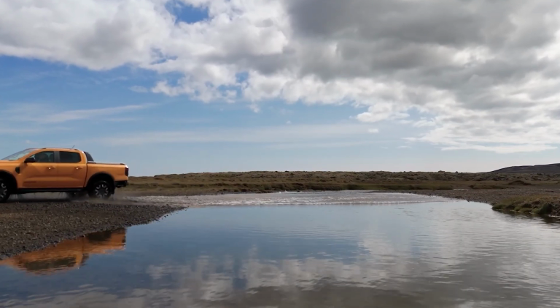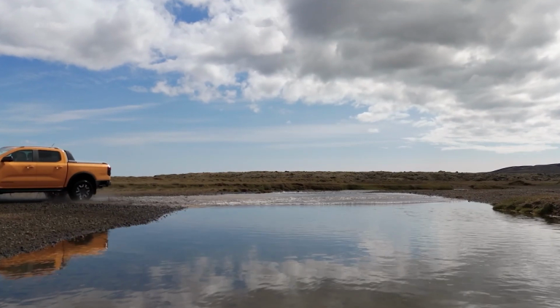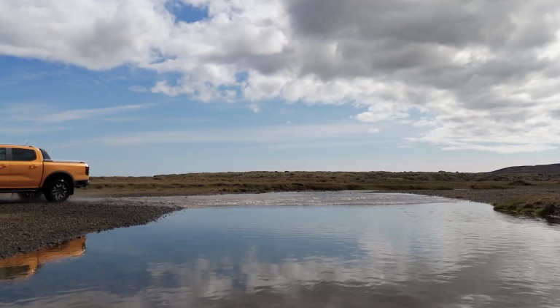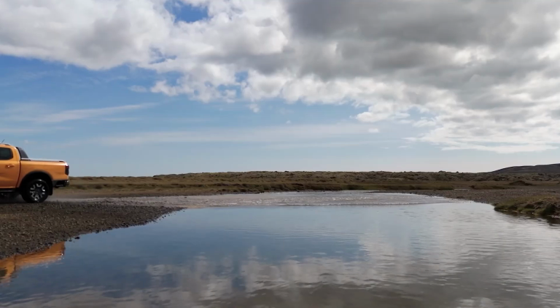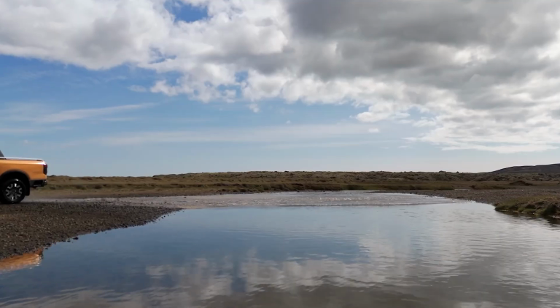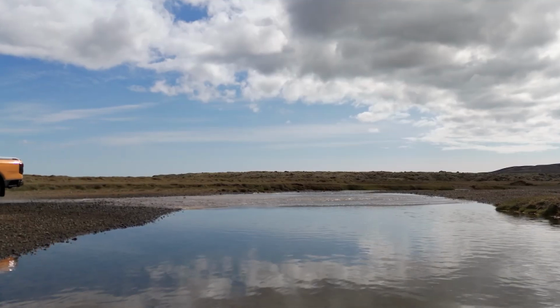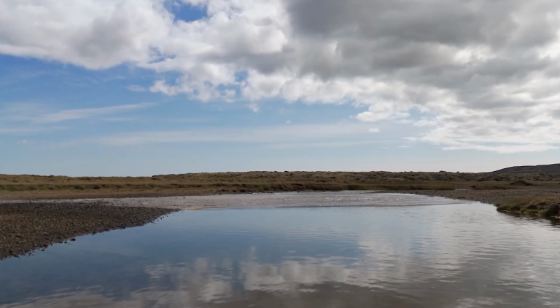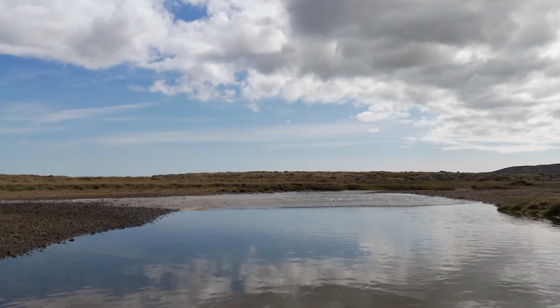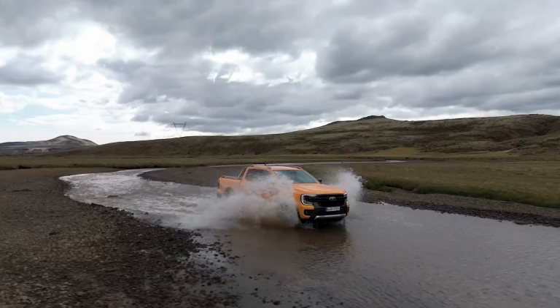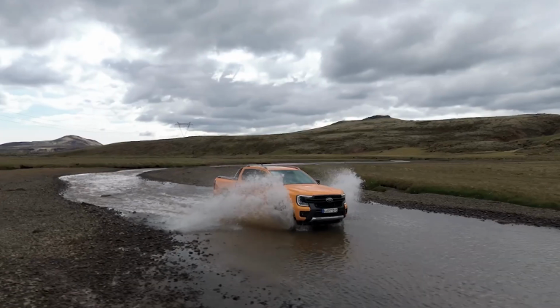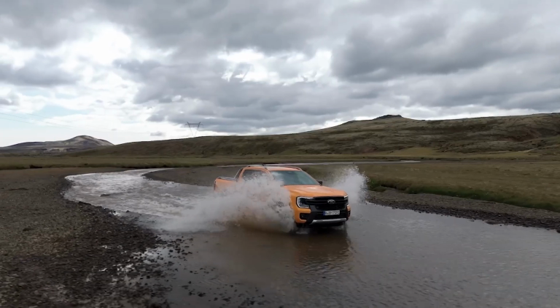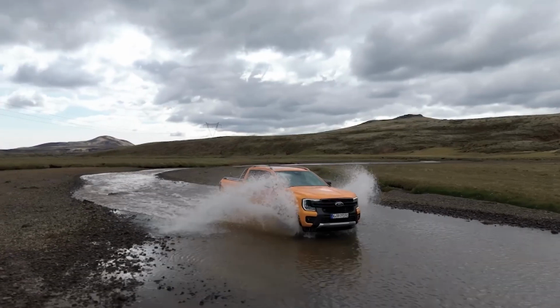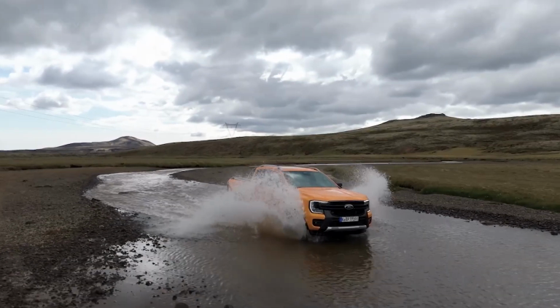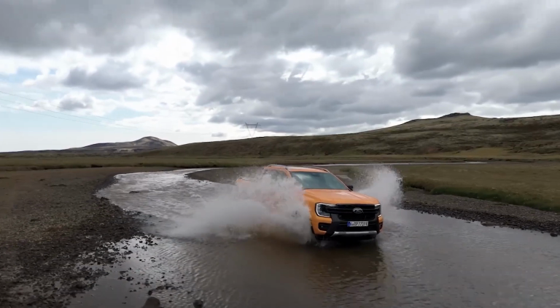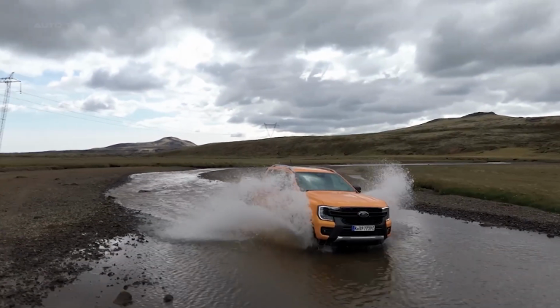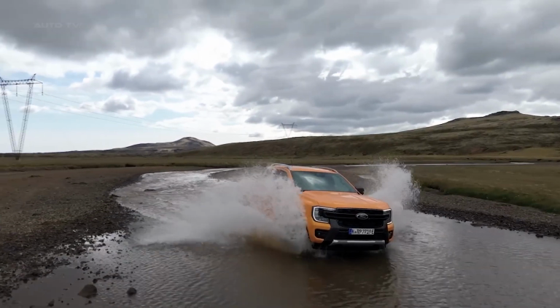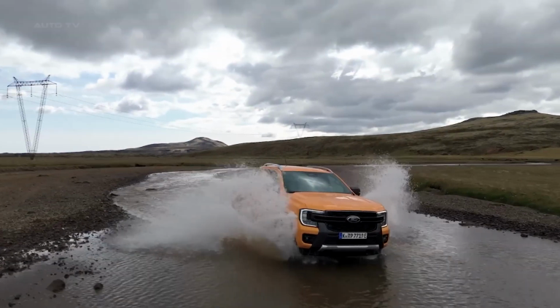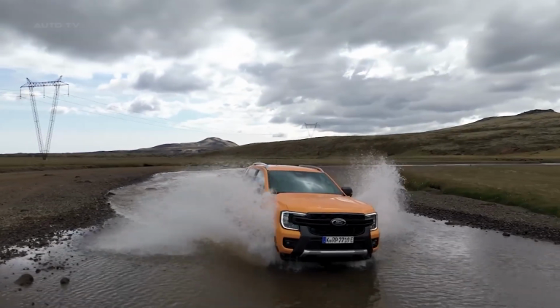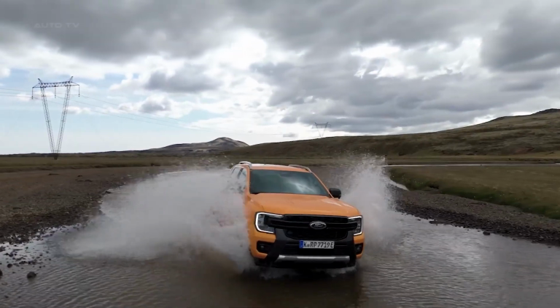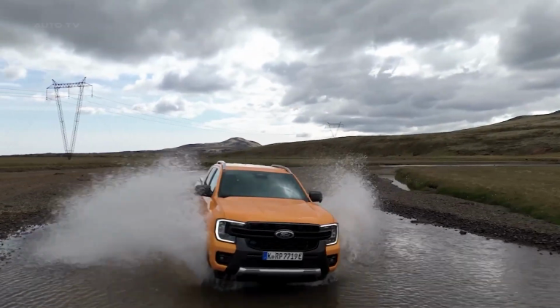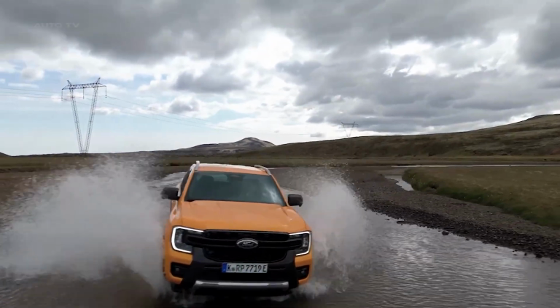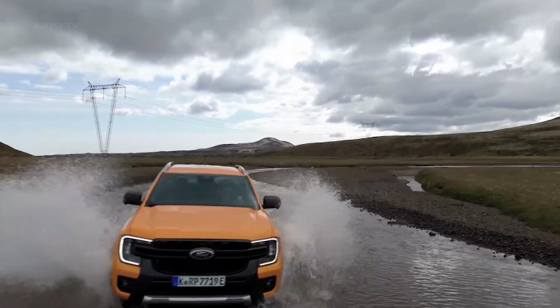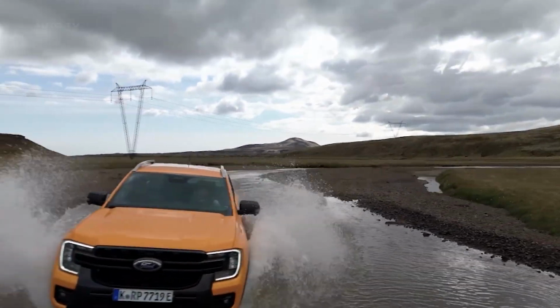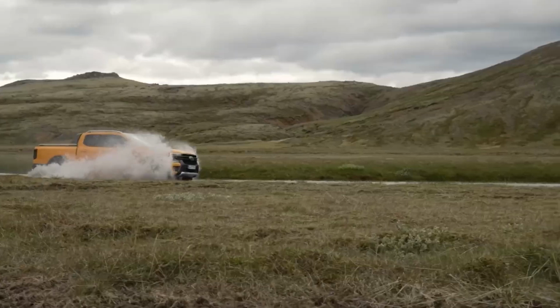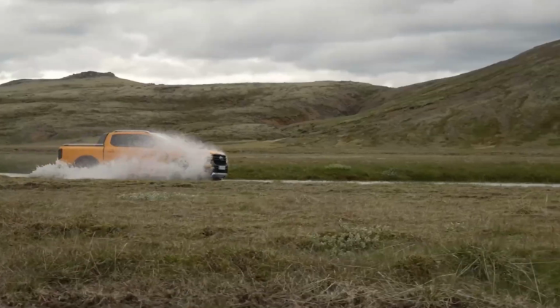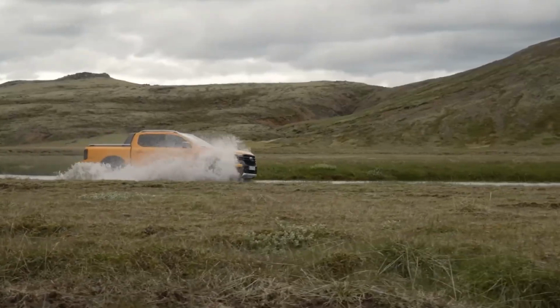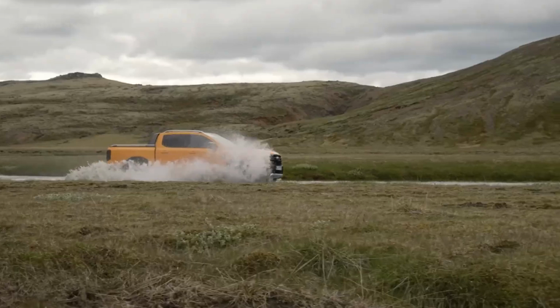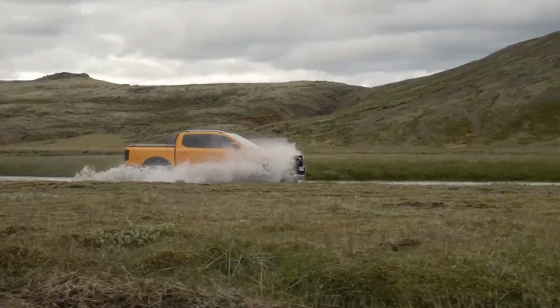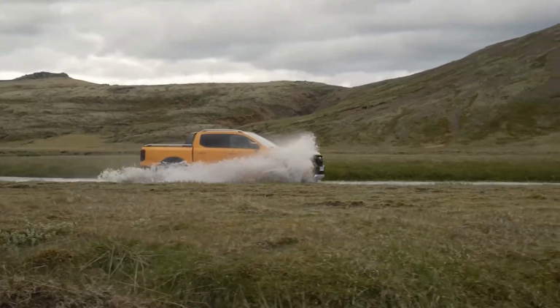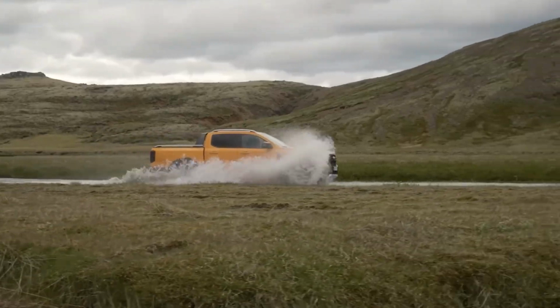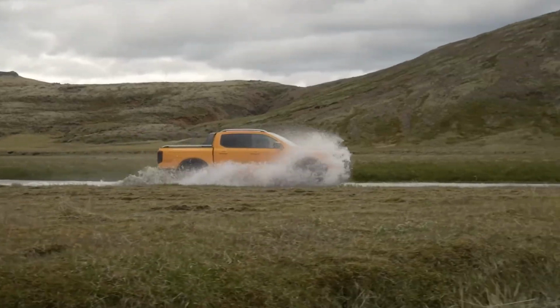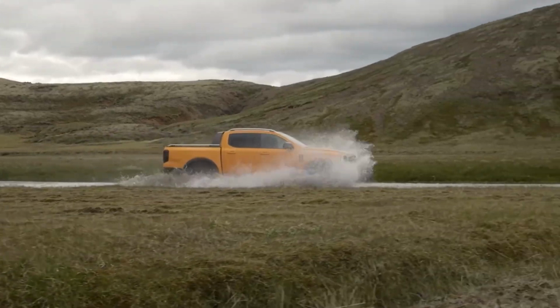For many people, this means commuting to work completely emission-free while still having a proper truck for weekend adventures.